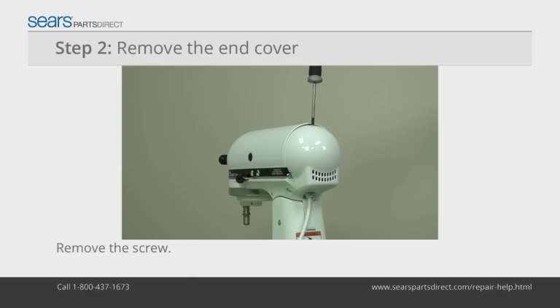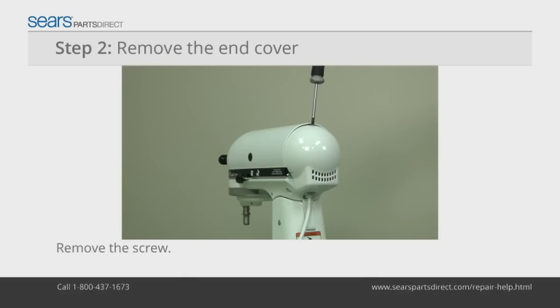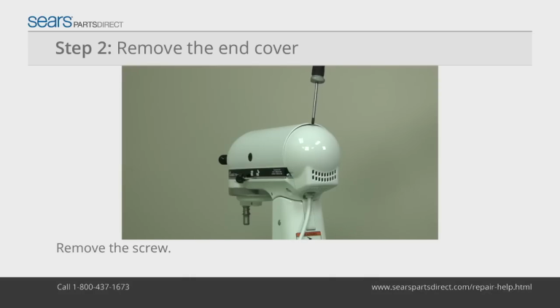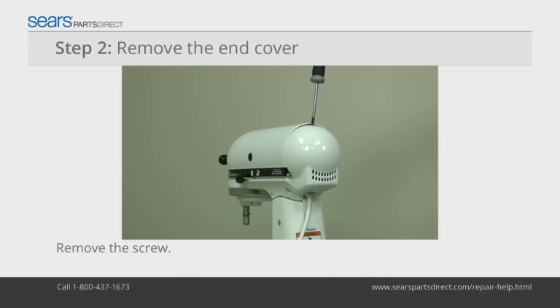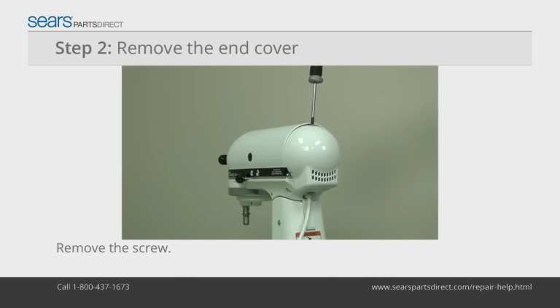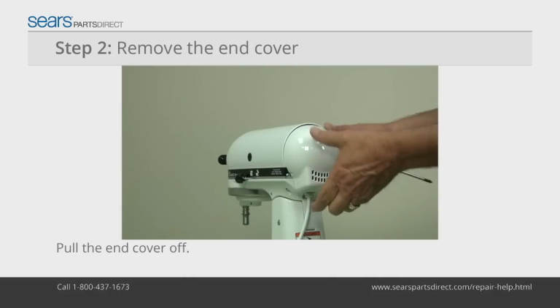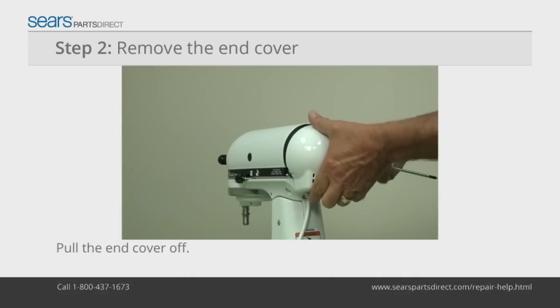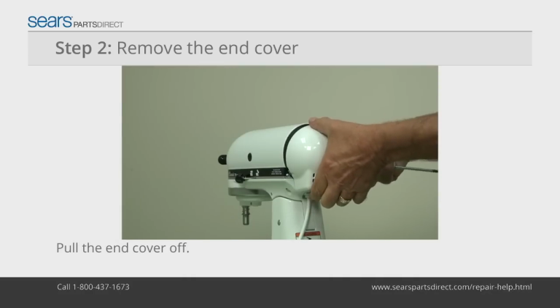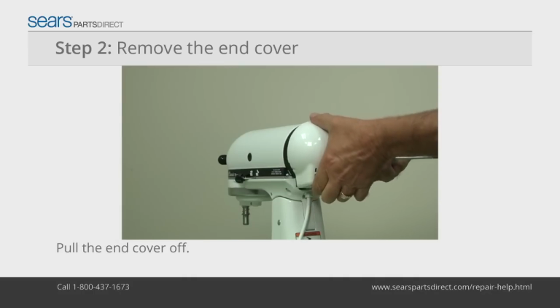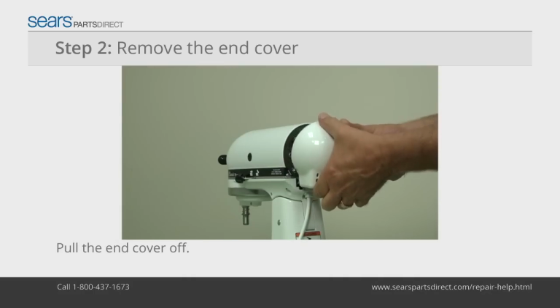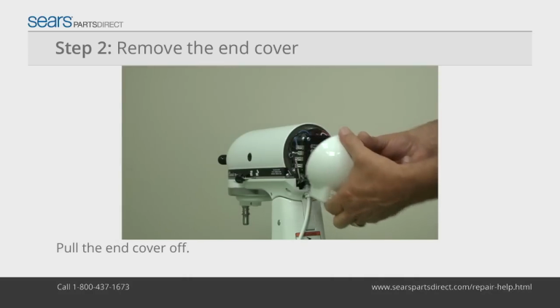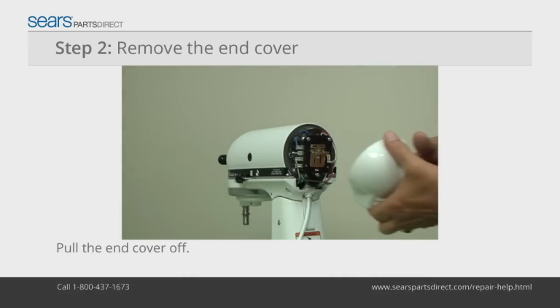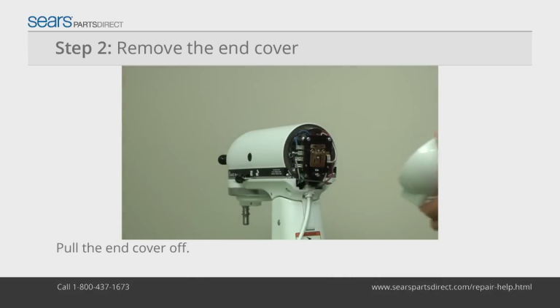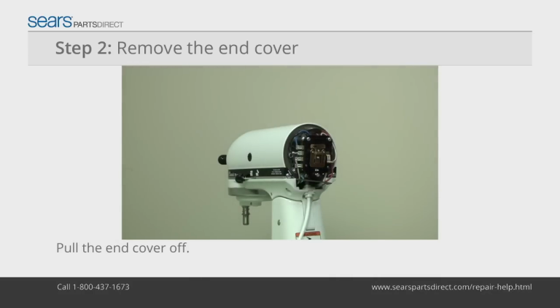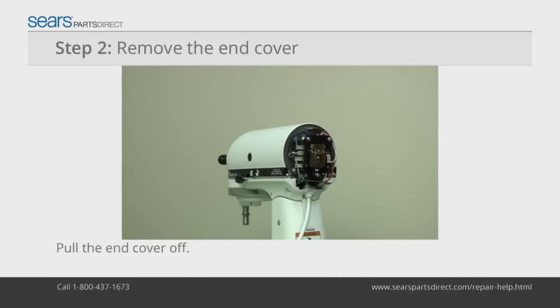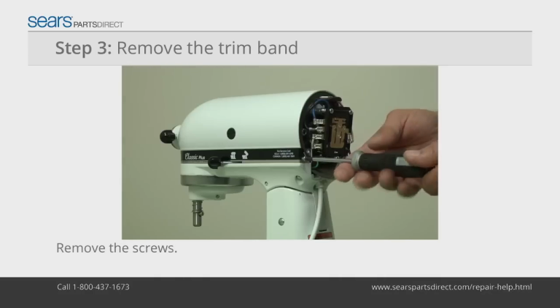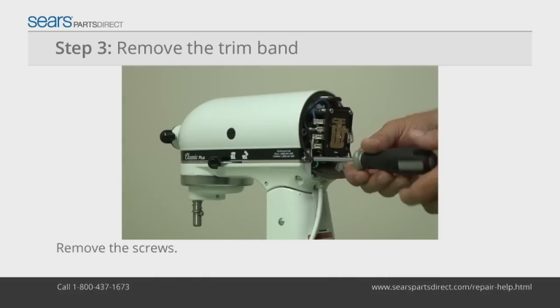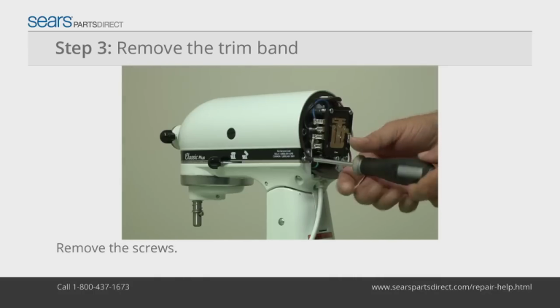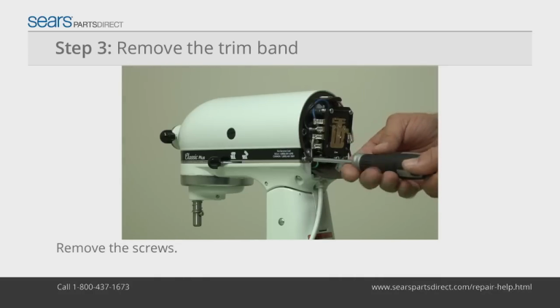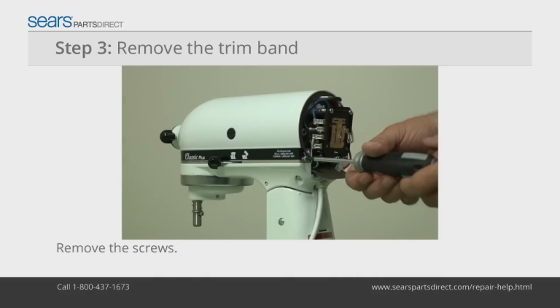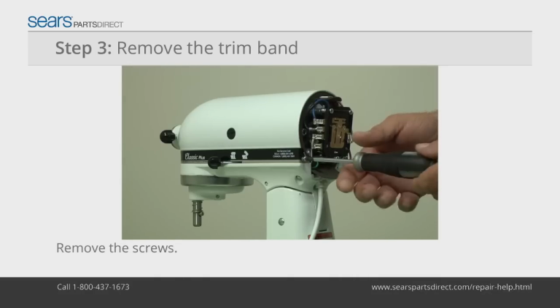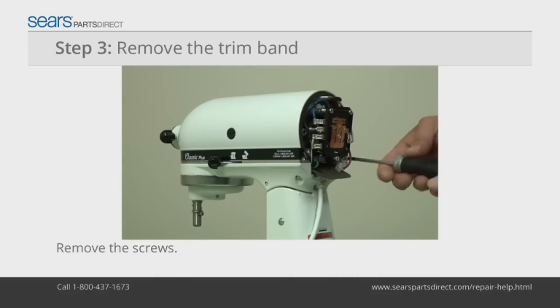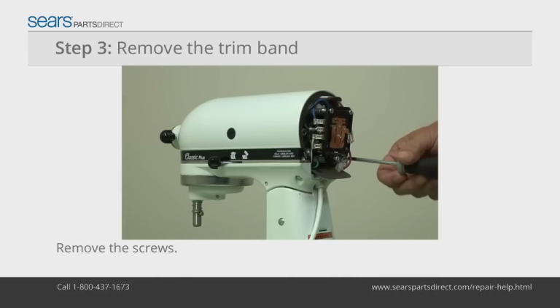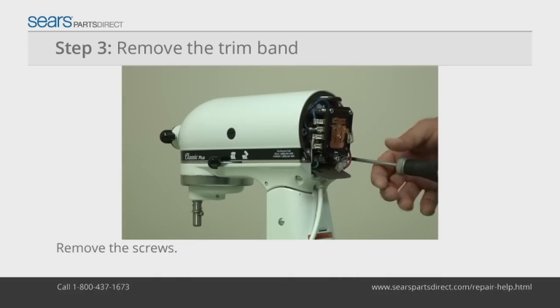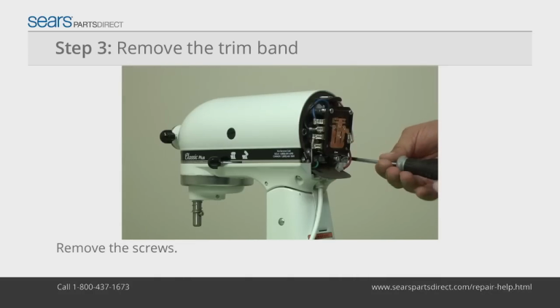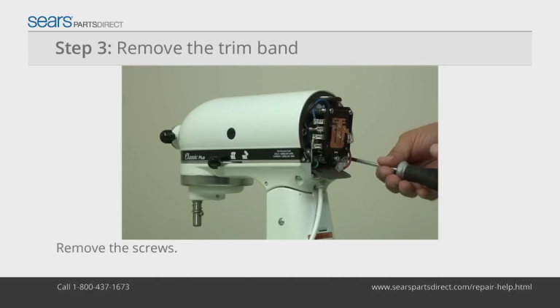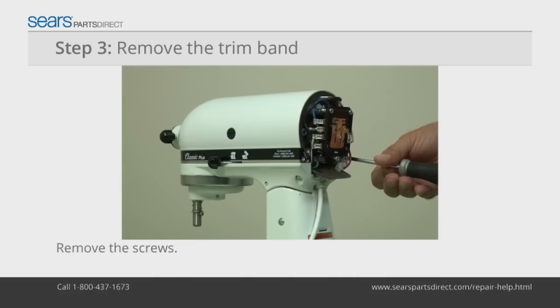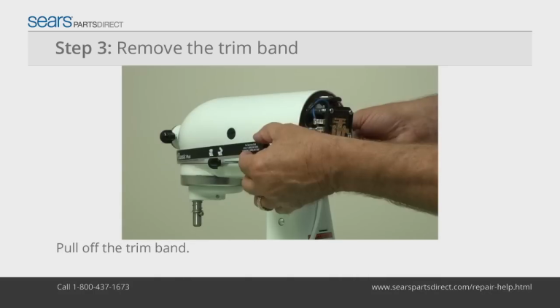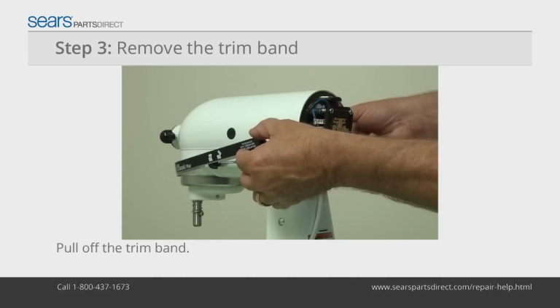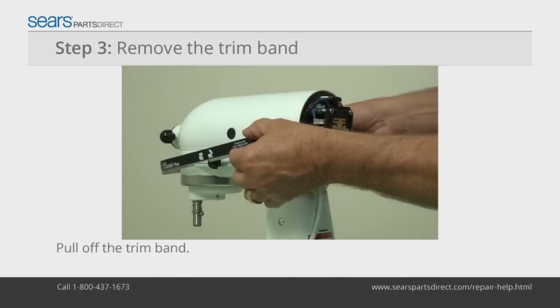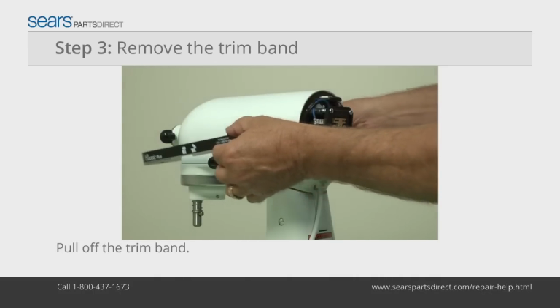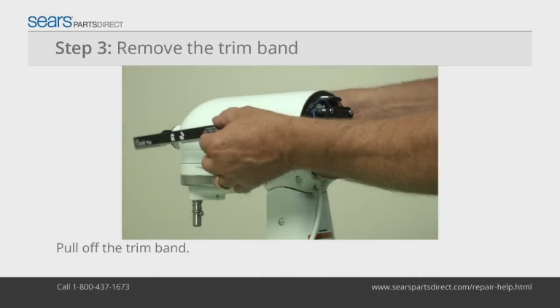Remove the screw and pull off the end cover. Remove the two screws securing the ends of the trim band and pull the band off.